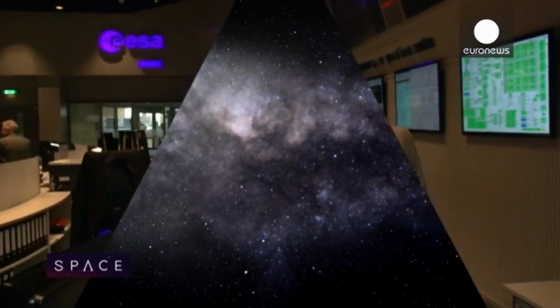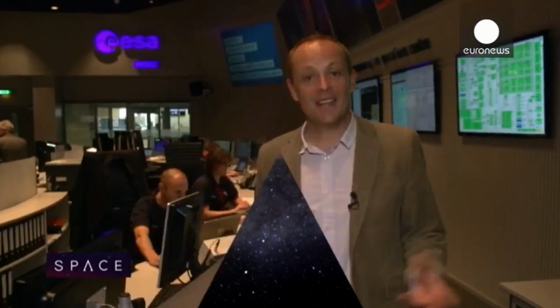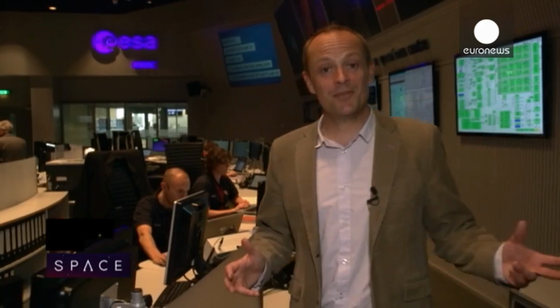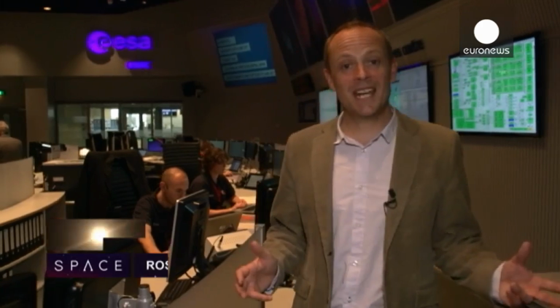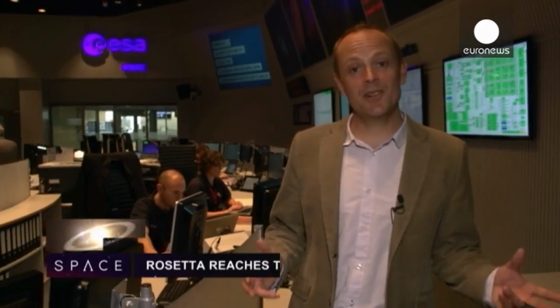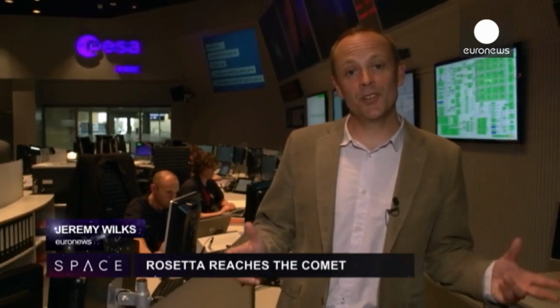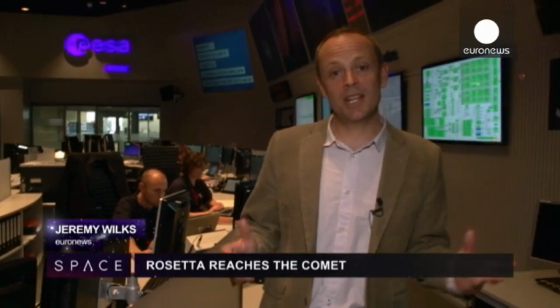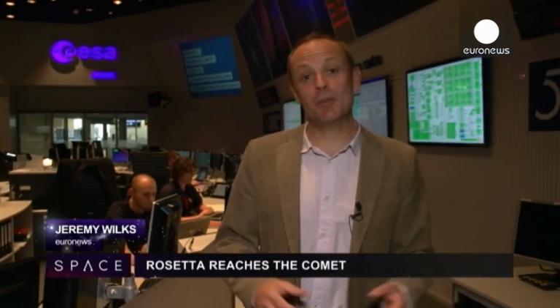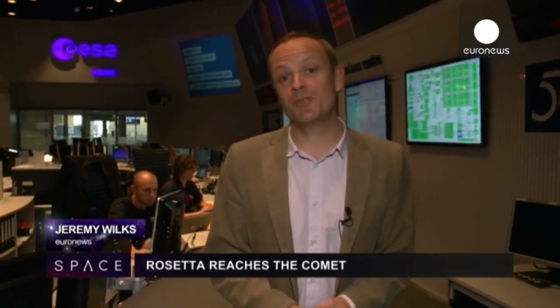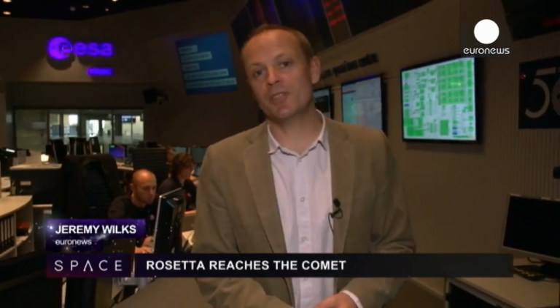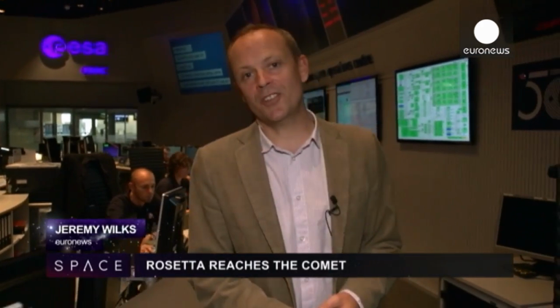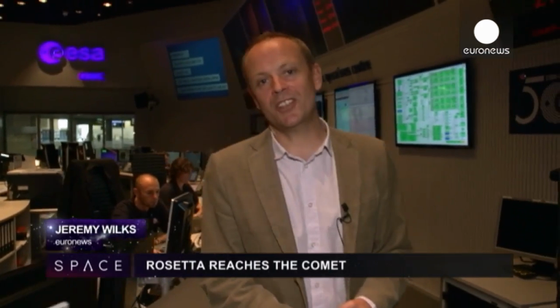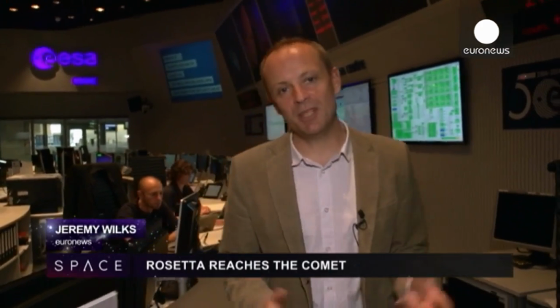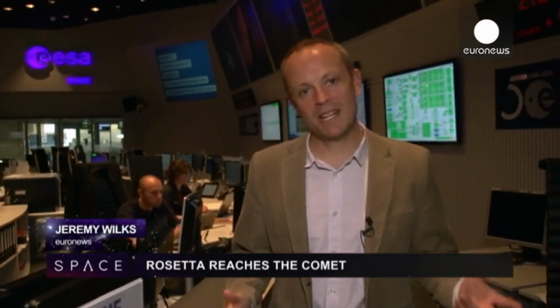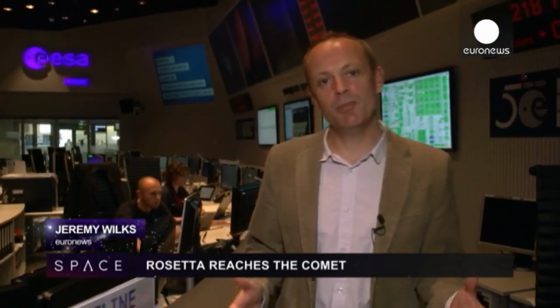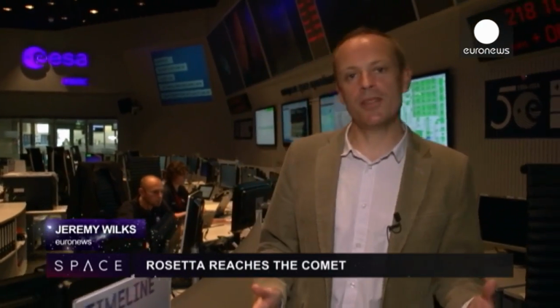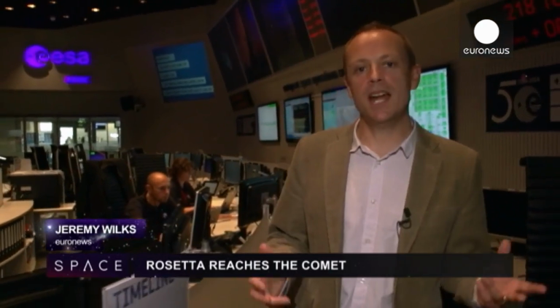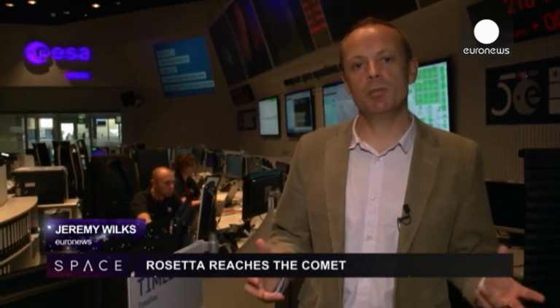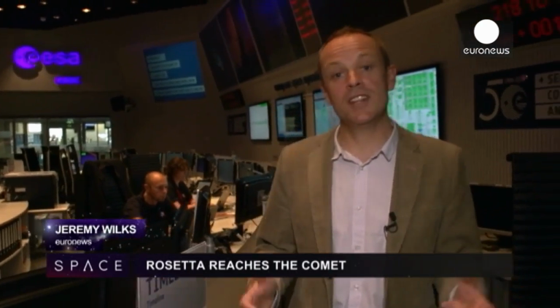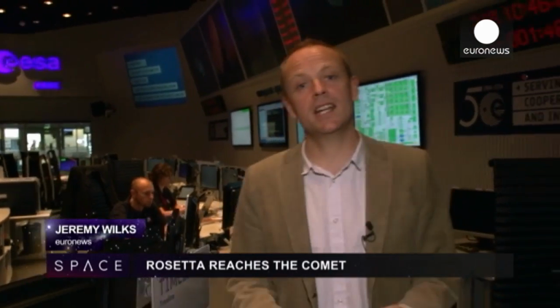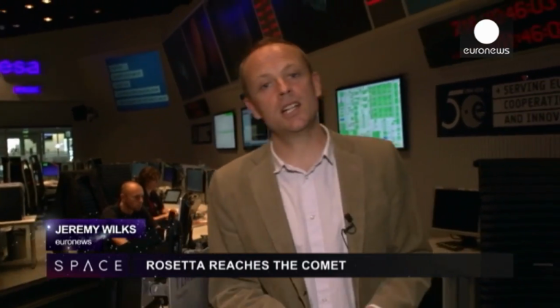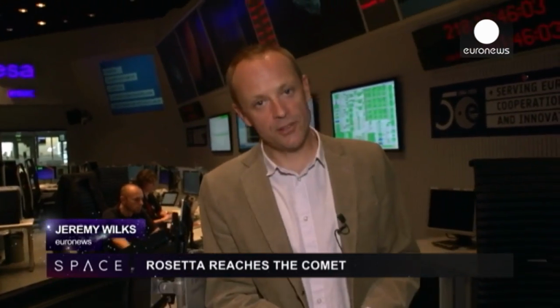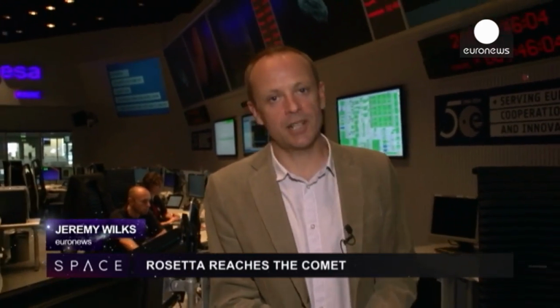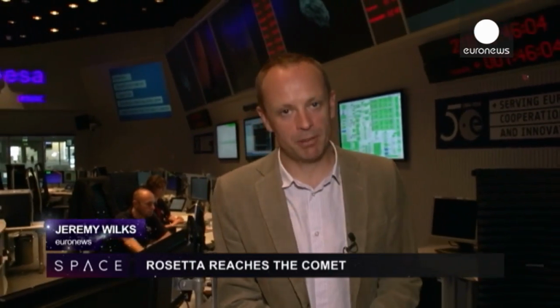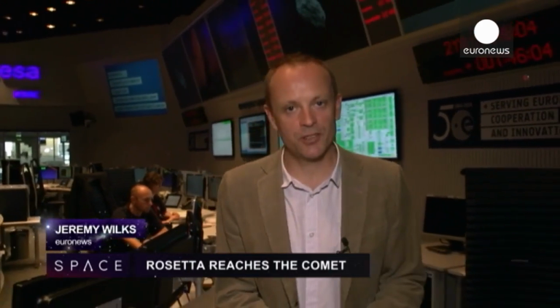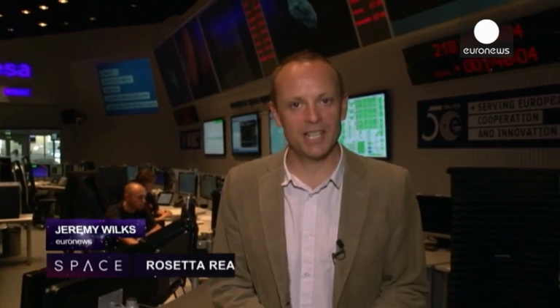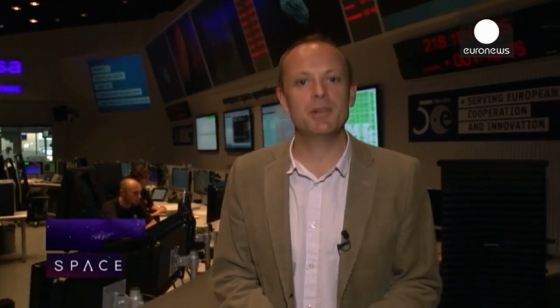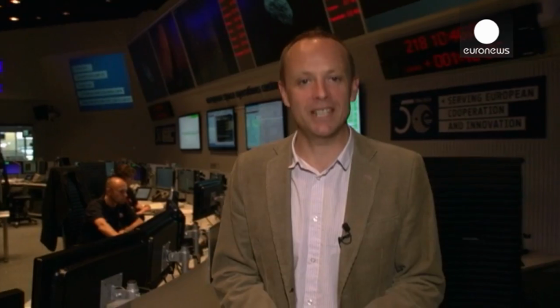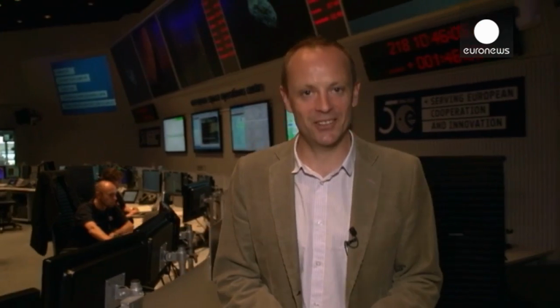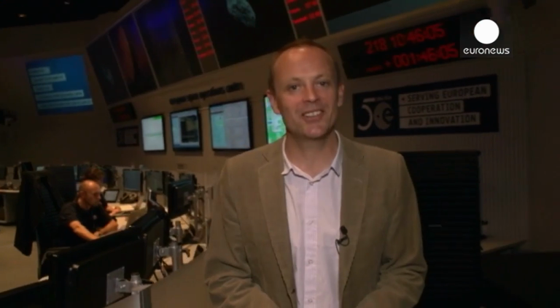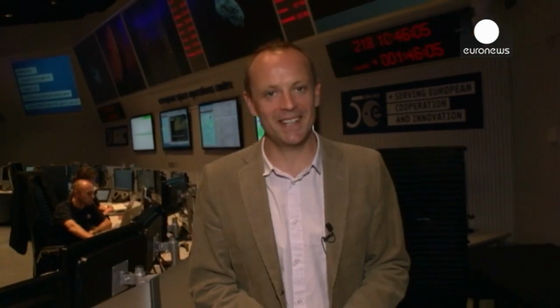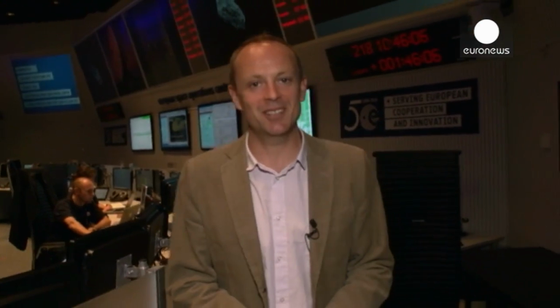That's it for now. We'll have an update from the Rosetta team next month, and we'll be taking a close look at our planetary neighbour, Venus. See you then.